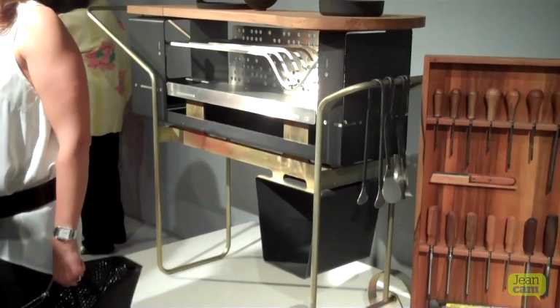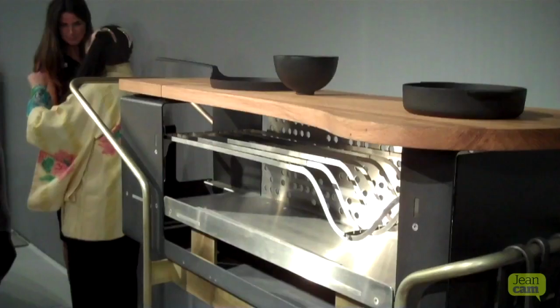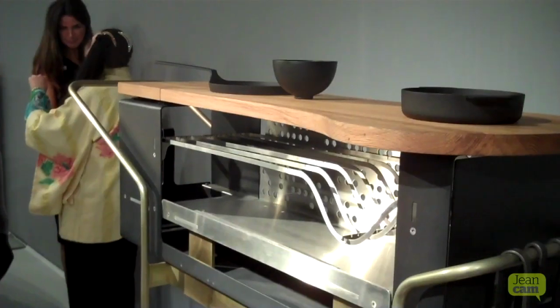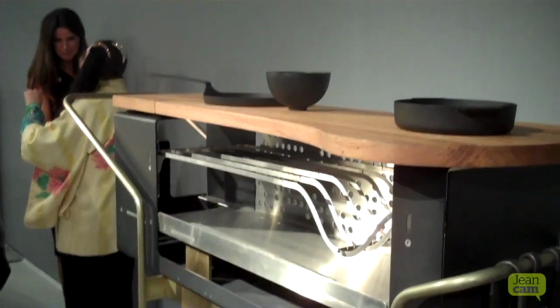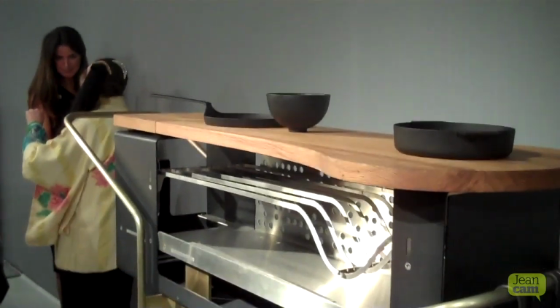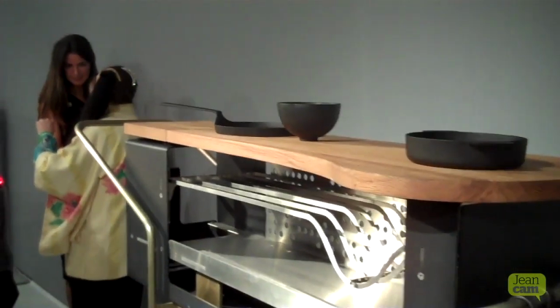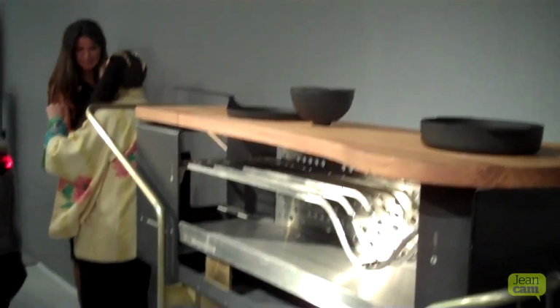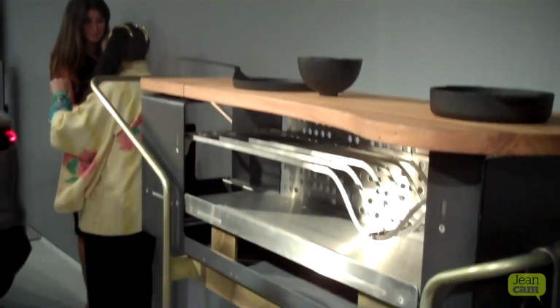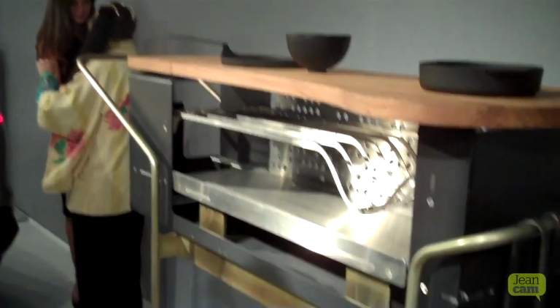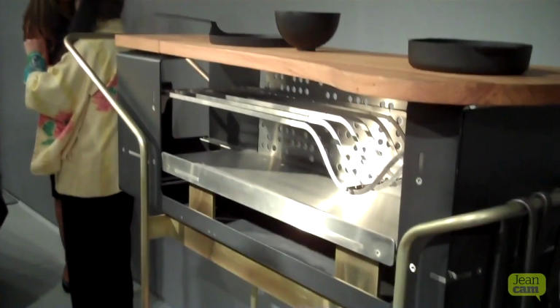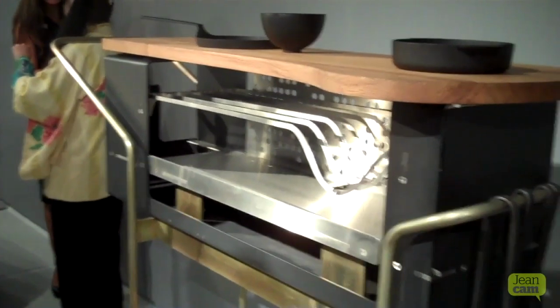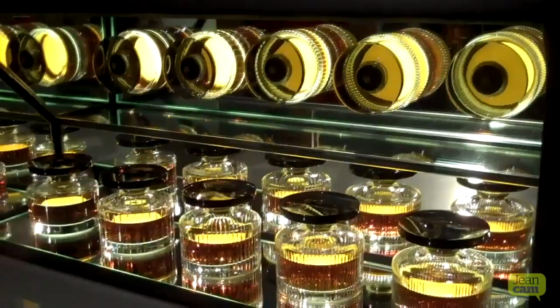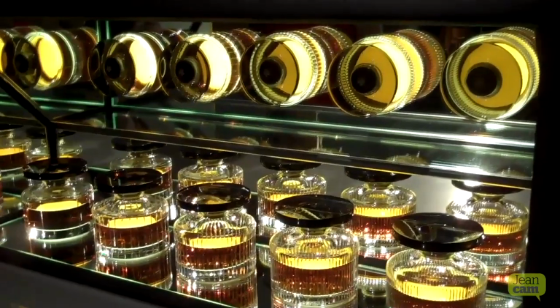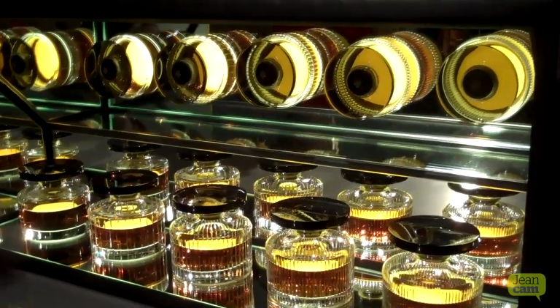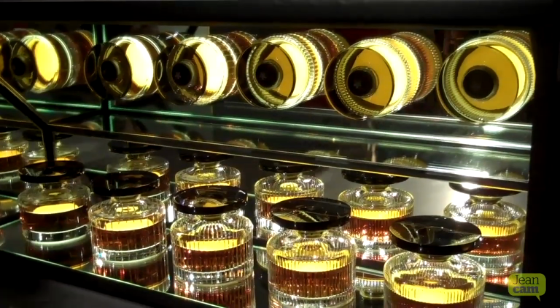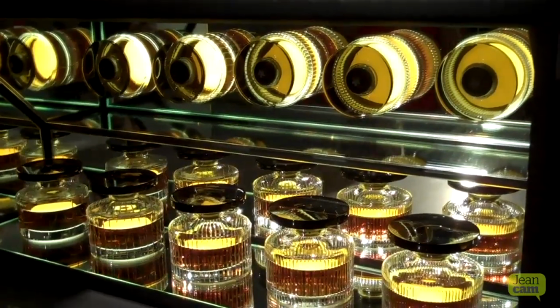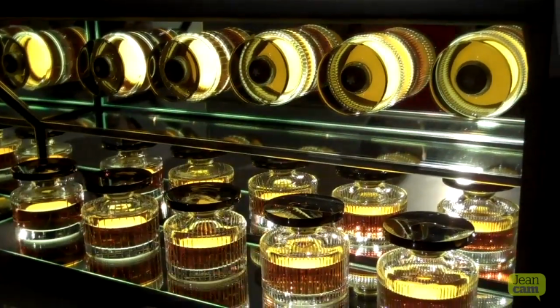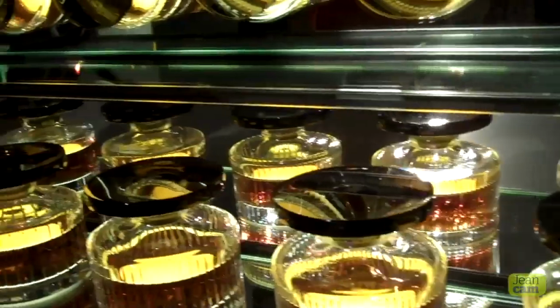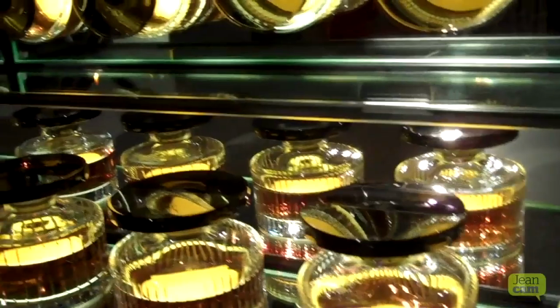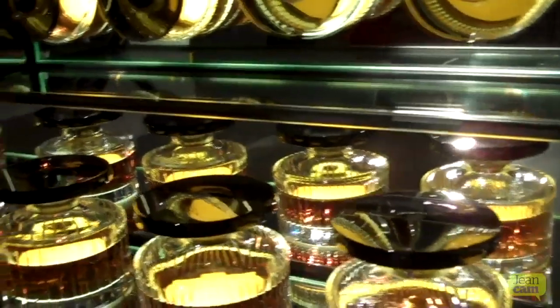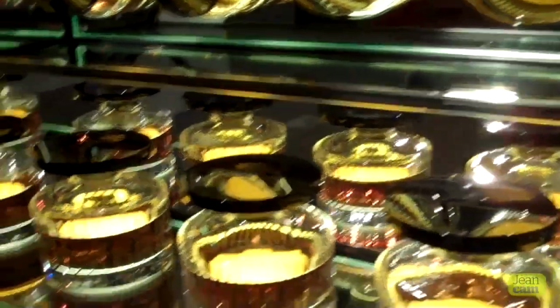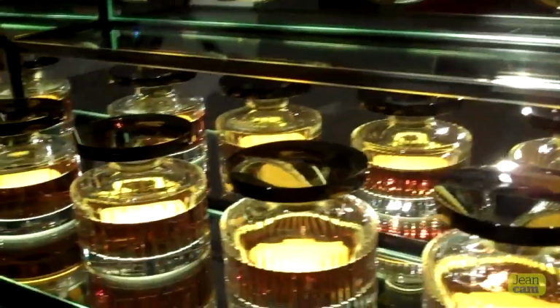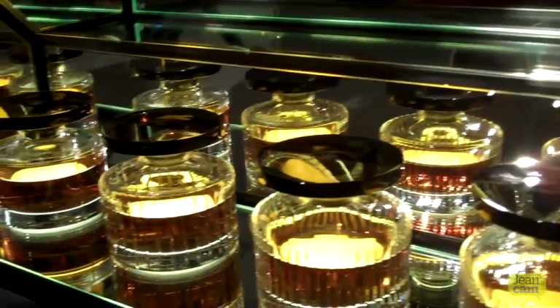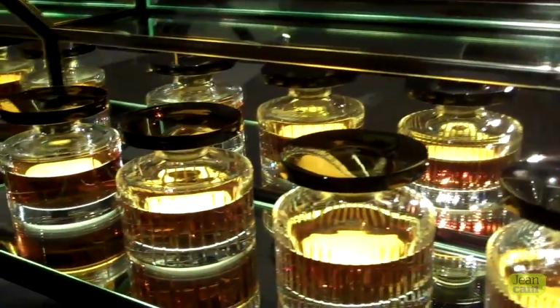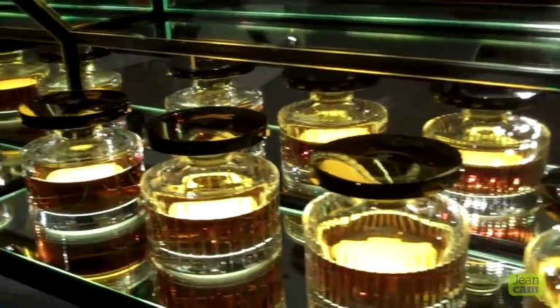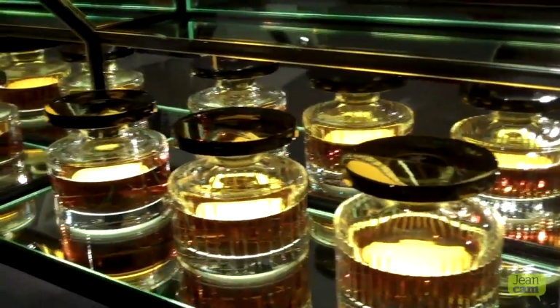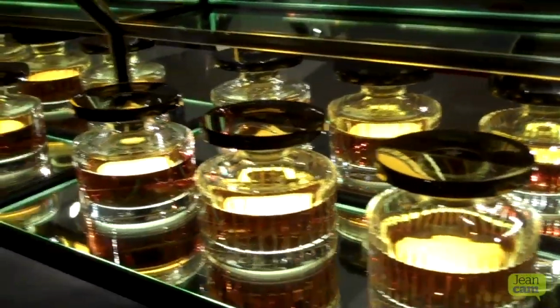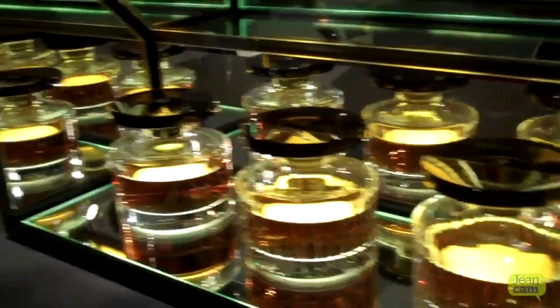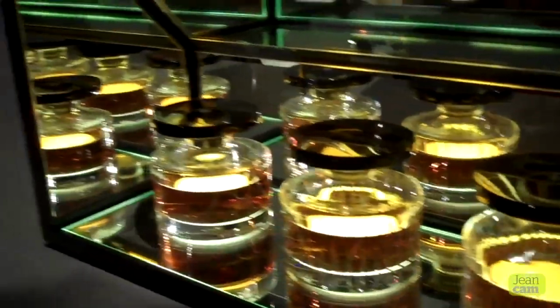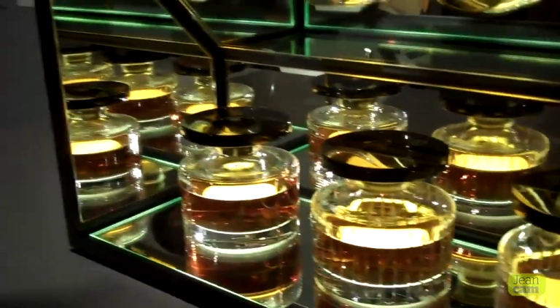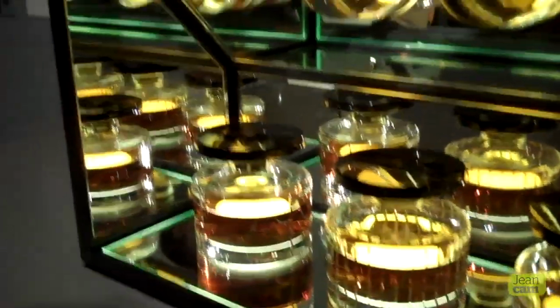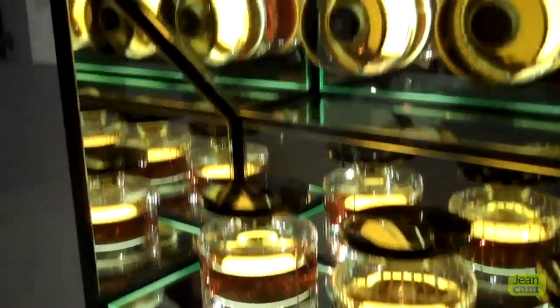But my favorite thing of all was an Armagnac tasting cabinet. Oh, my dying word.